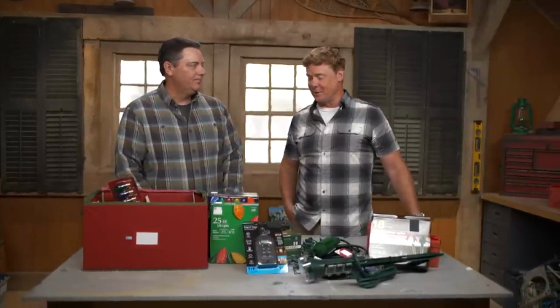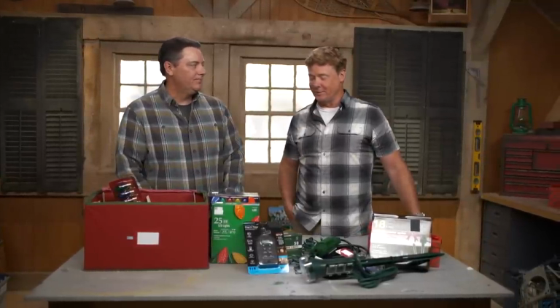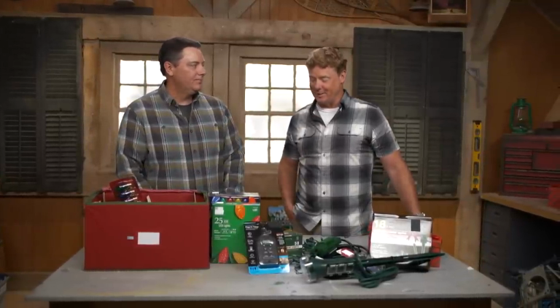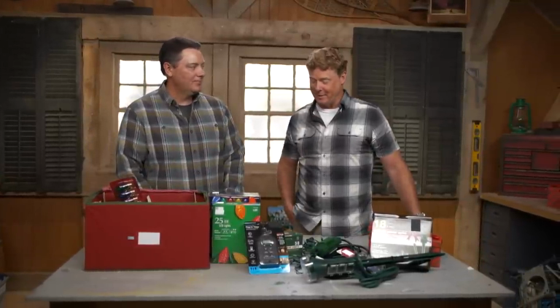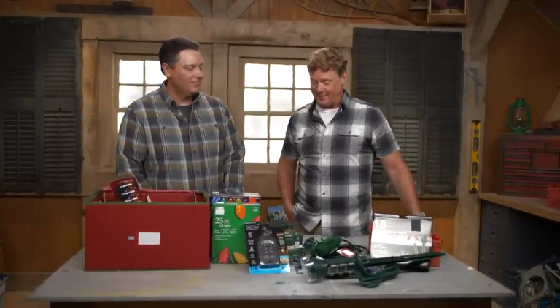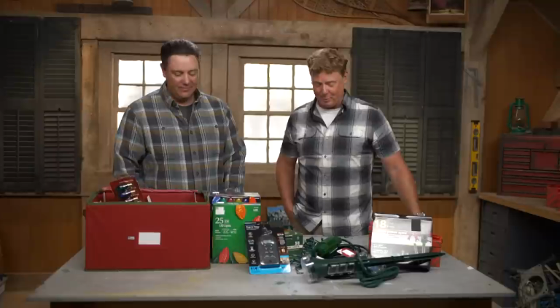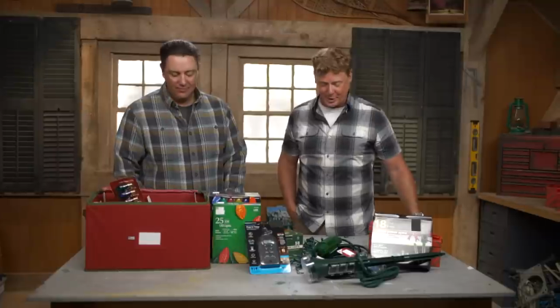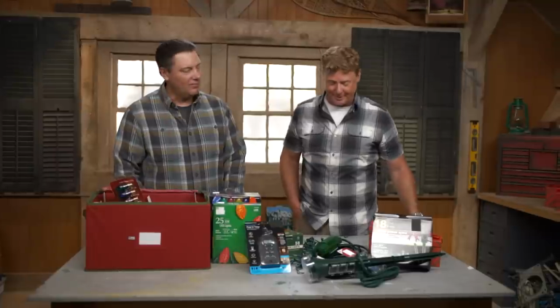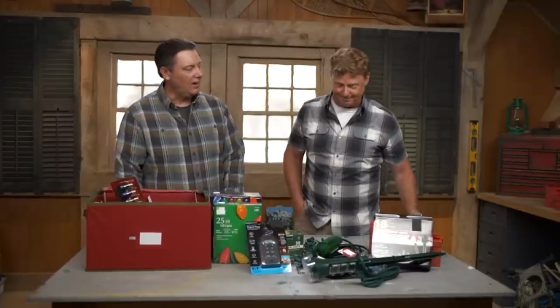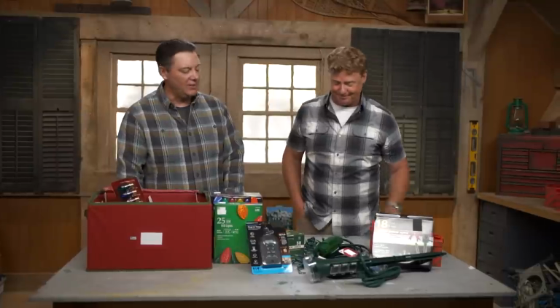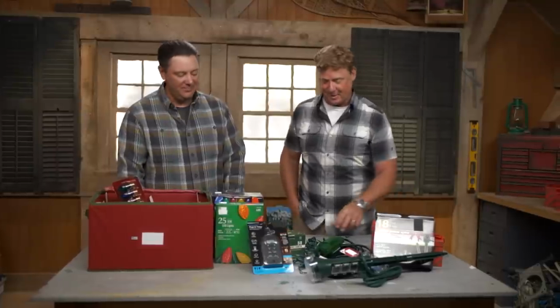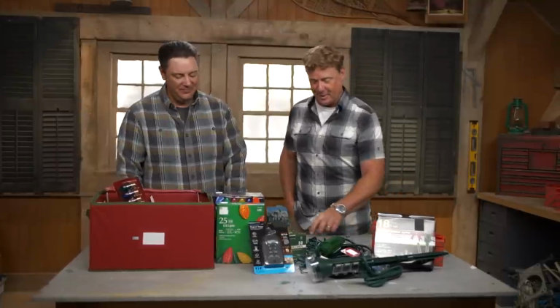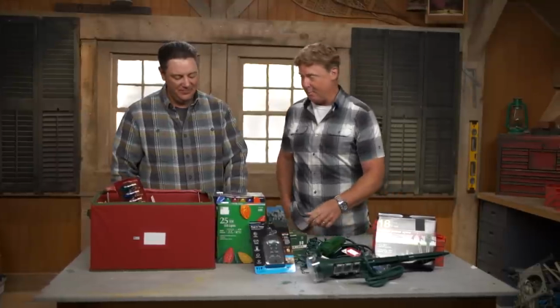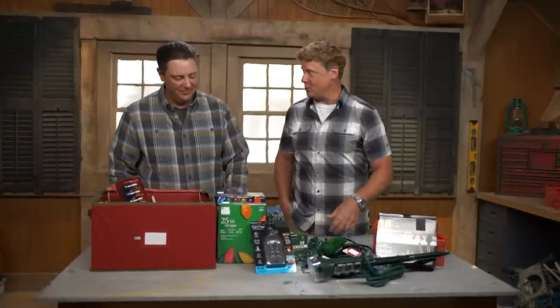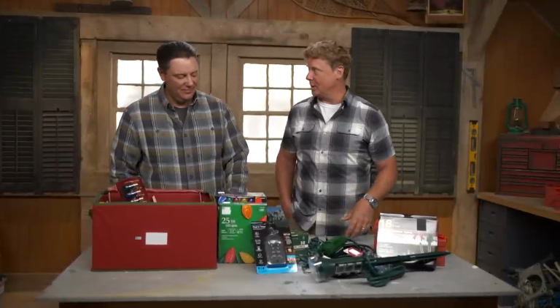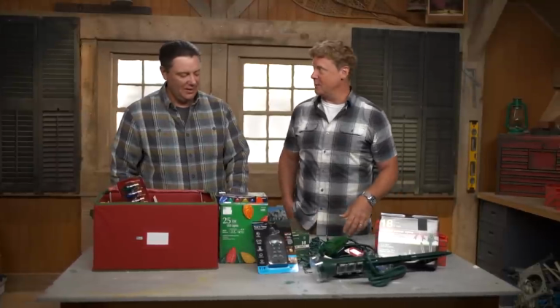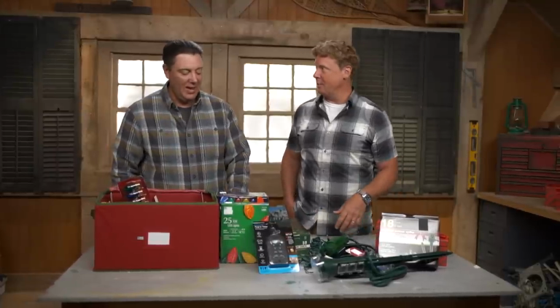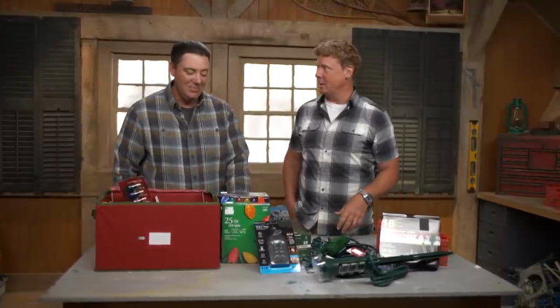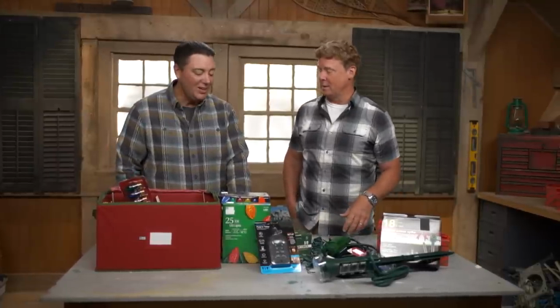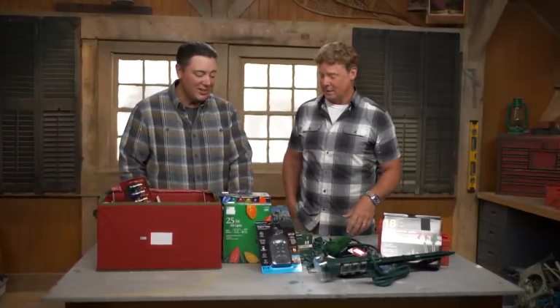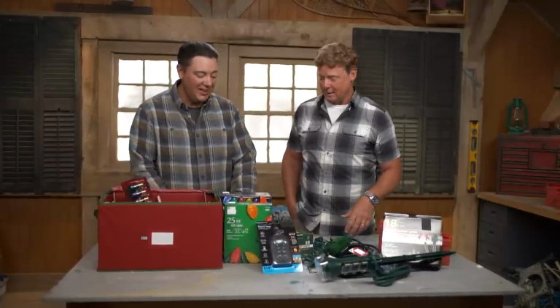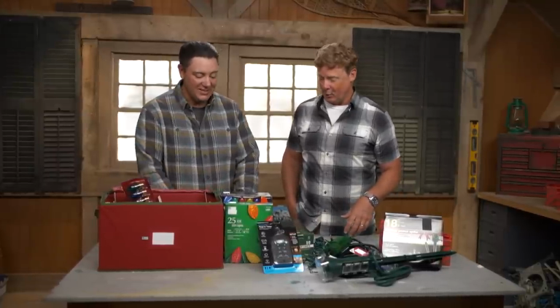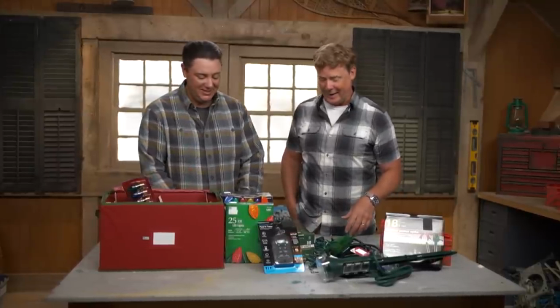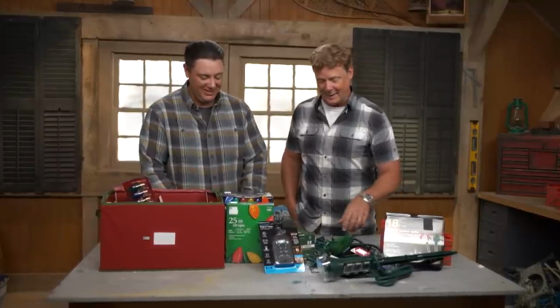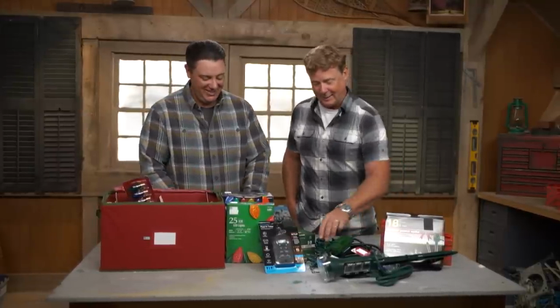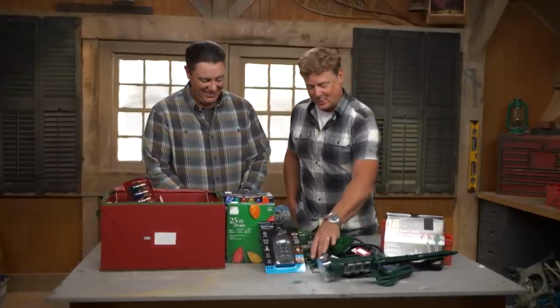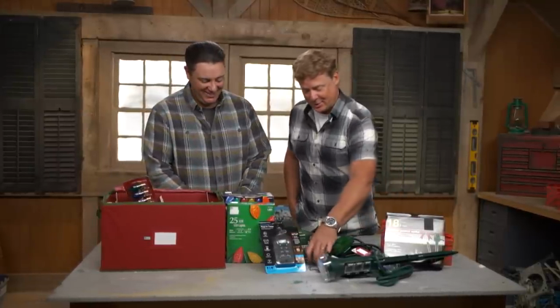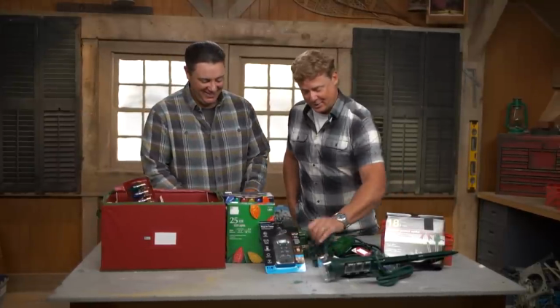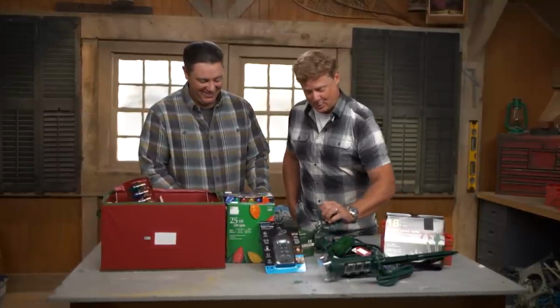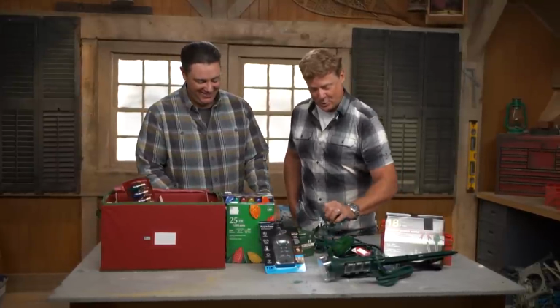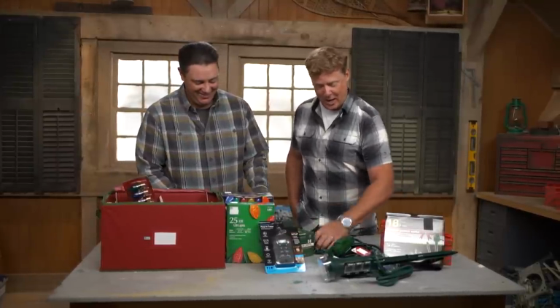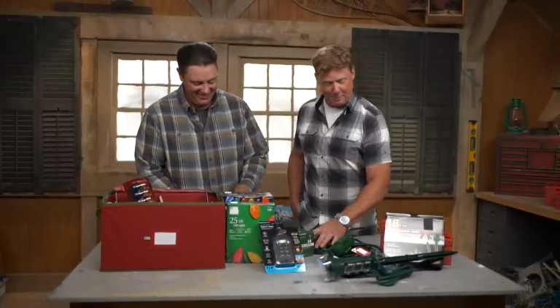All right, I appreciate it. You coming by to string the lights for me? I am not stringing the lights. Why not? Electrician — it's a good job.